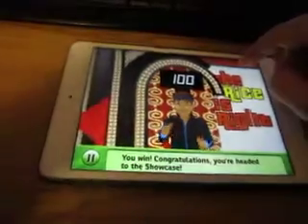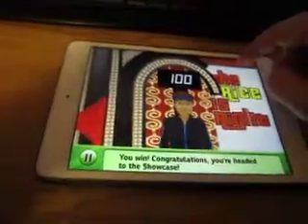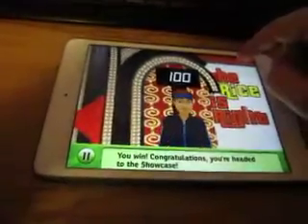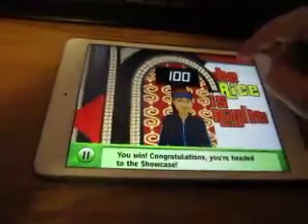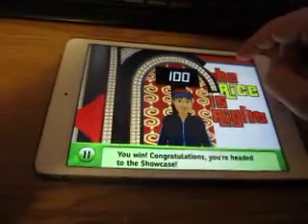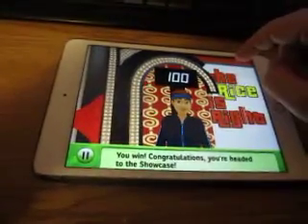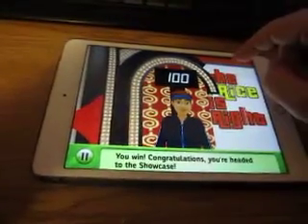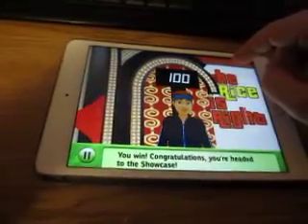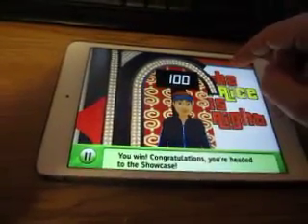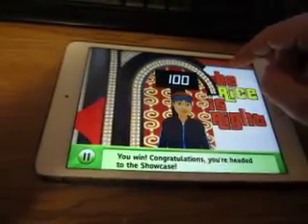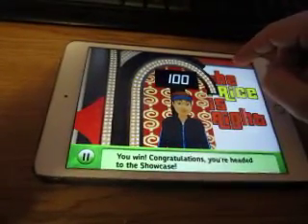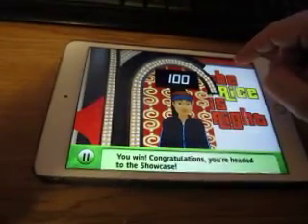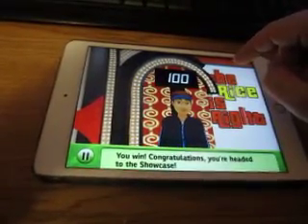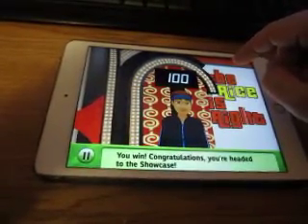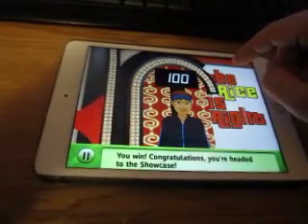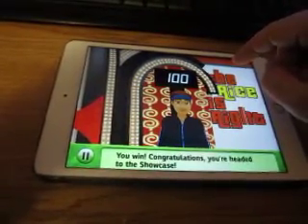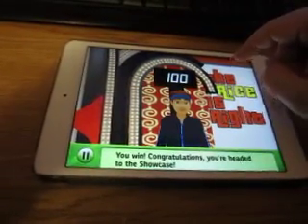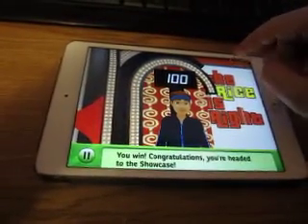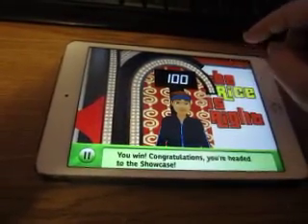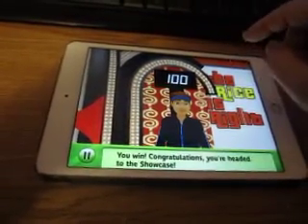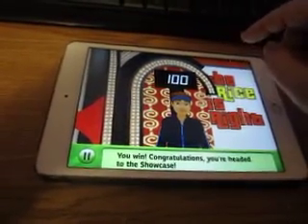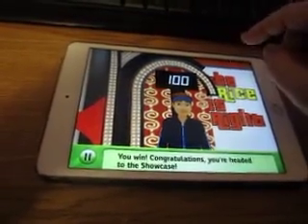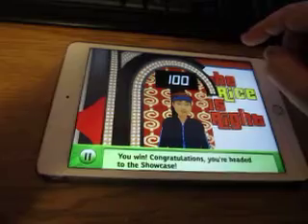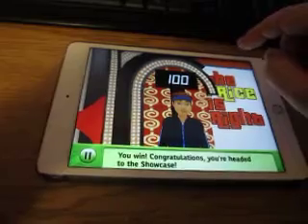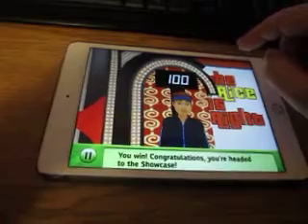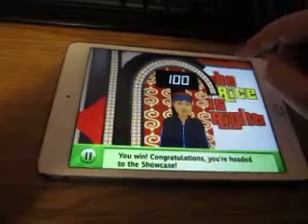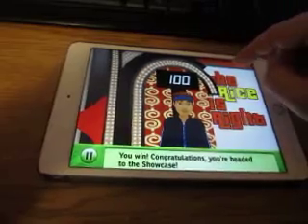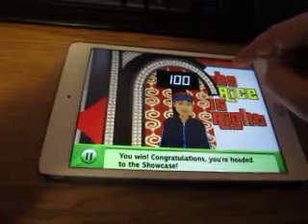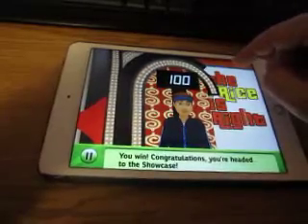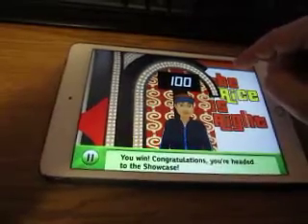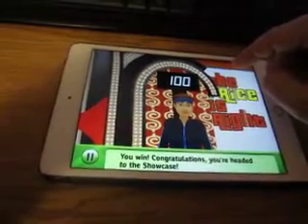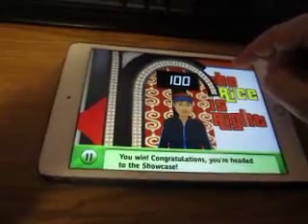All right, off to the showcase with a total of $8,000.